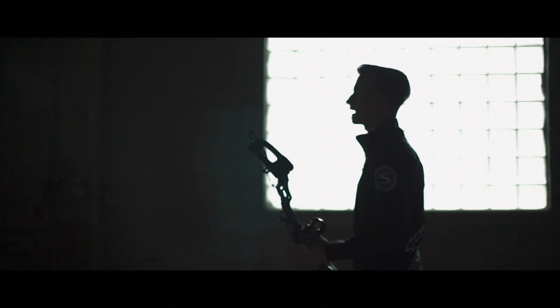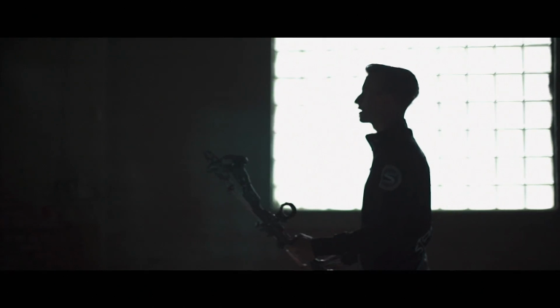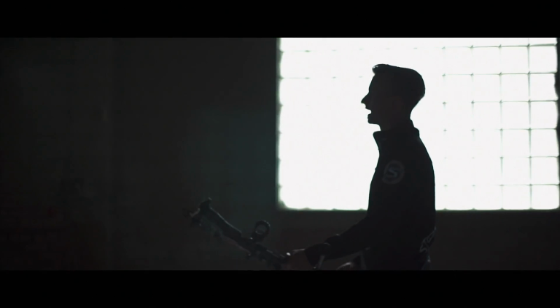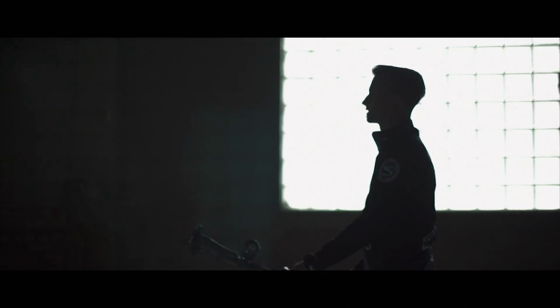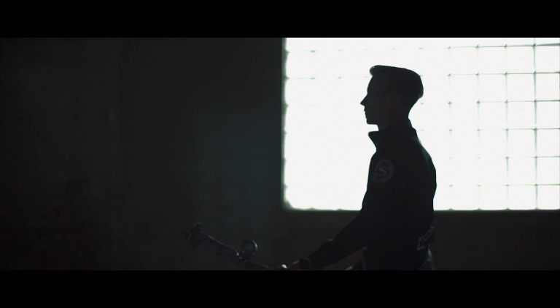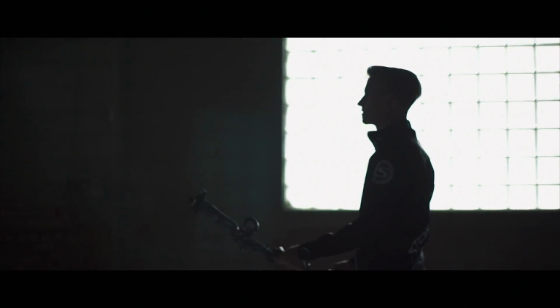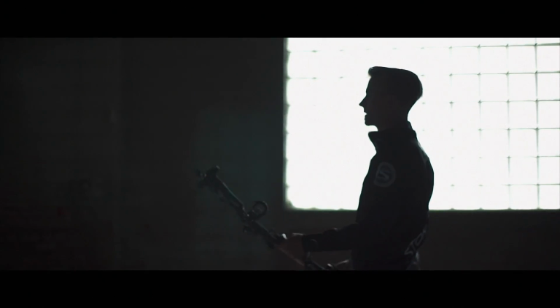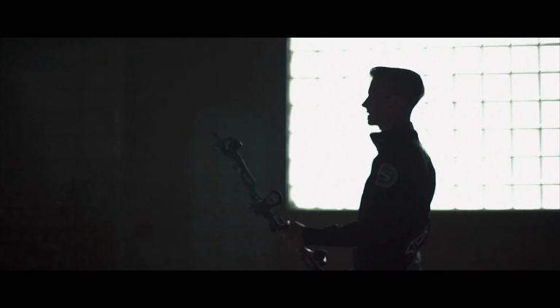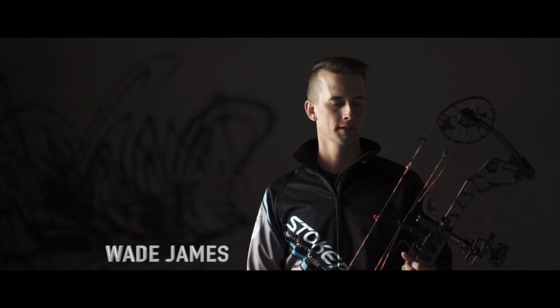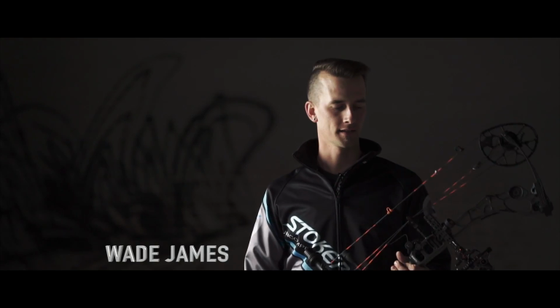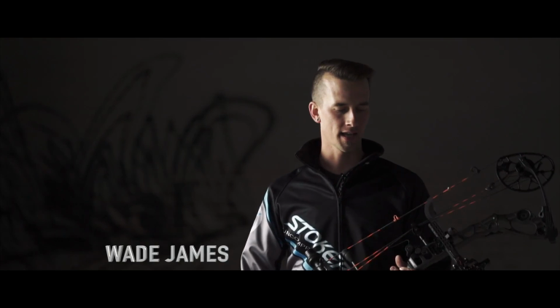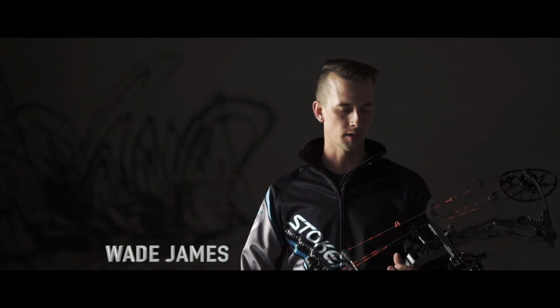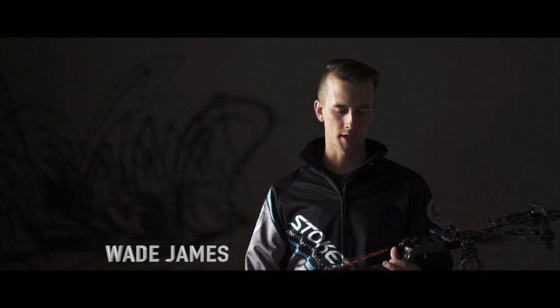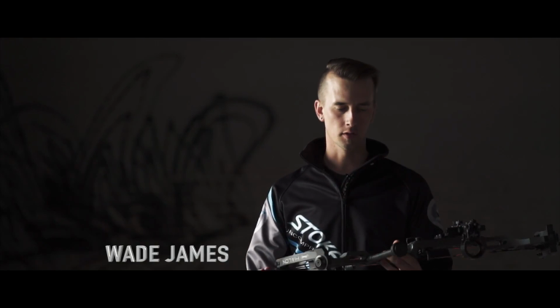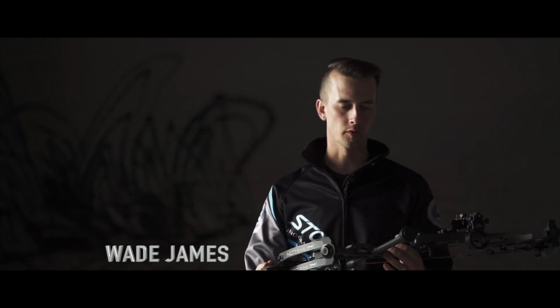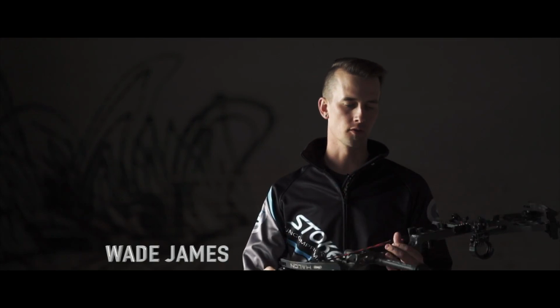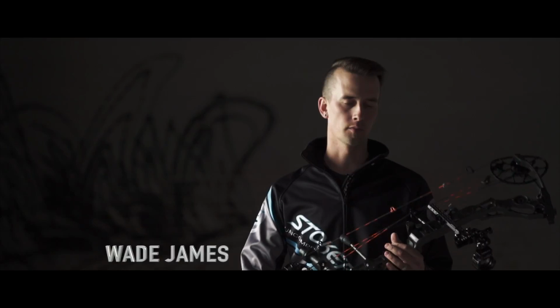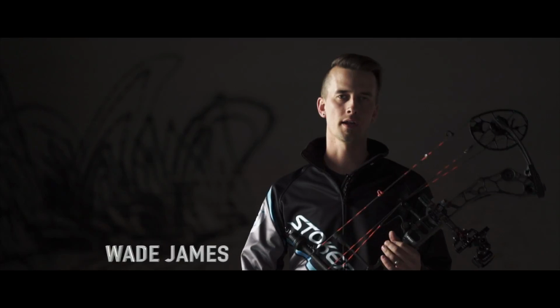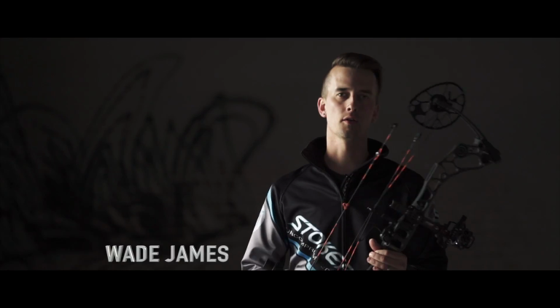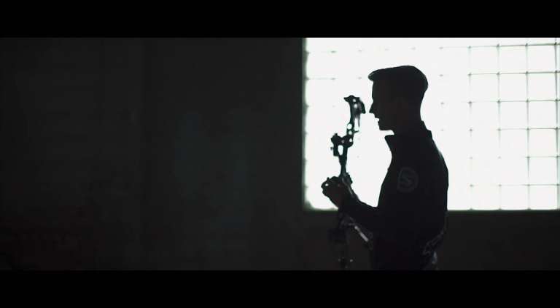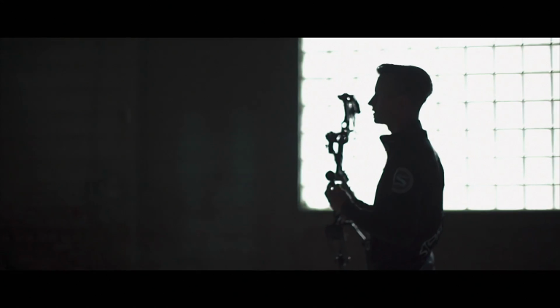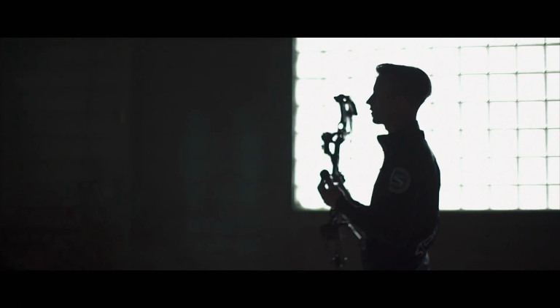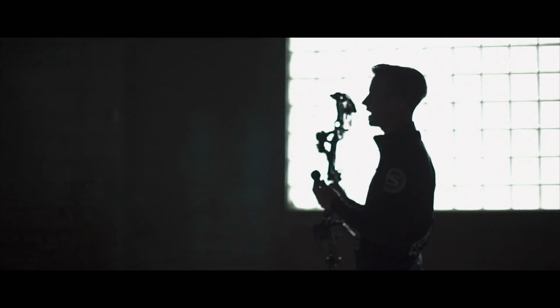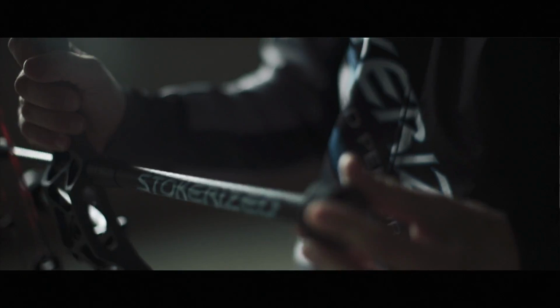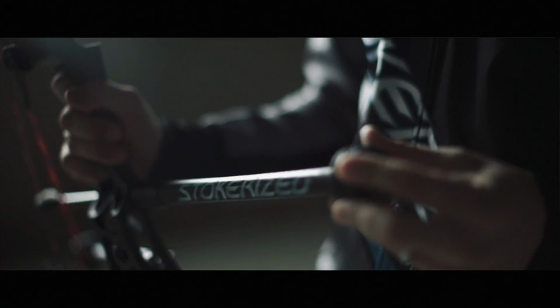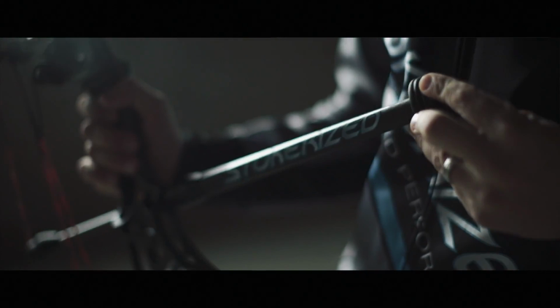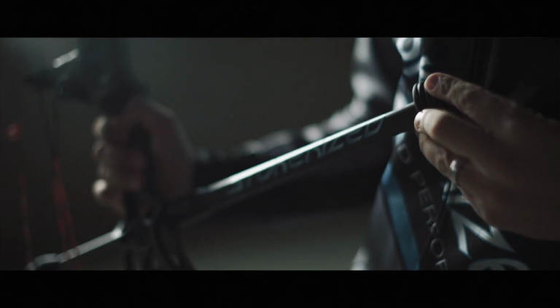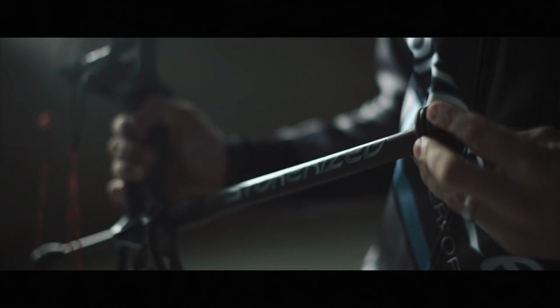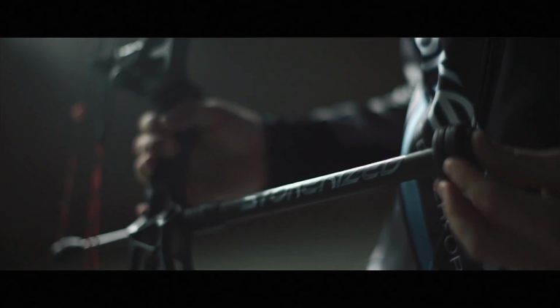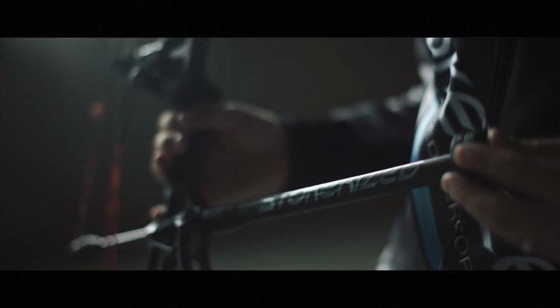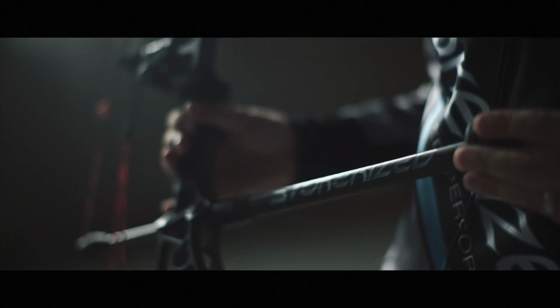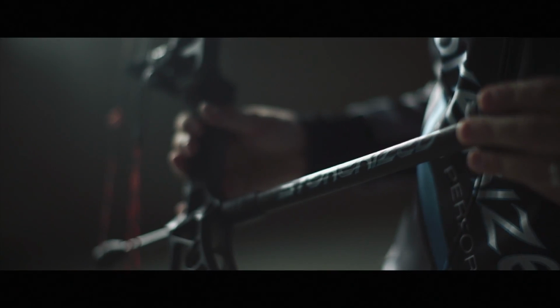How's it going guys, this is Wade James and today I'm going to bring you a little review on the brand new Stokerized SL series of stabilizers.